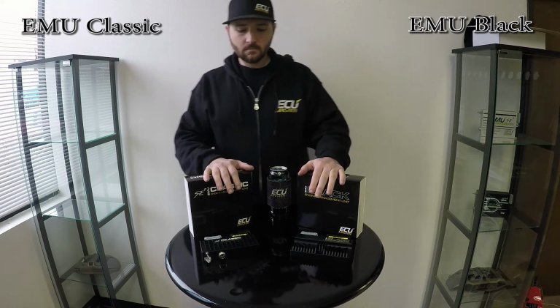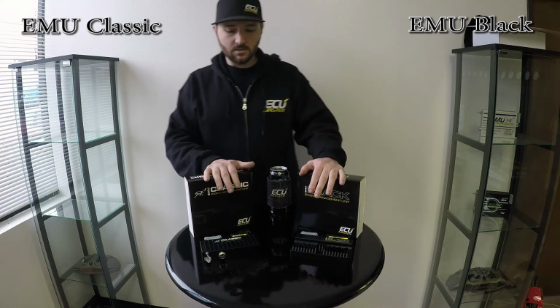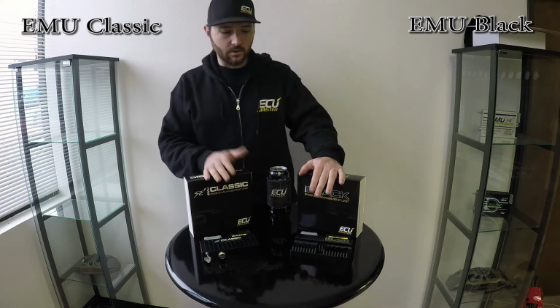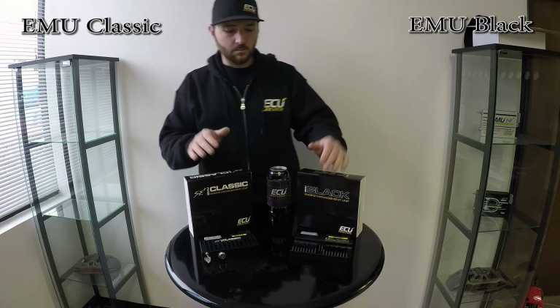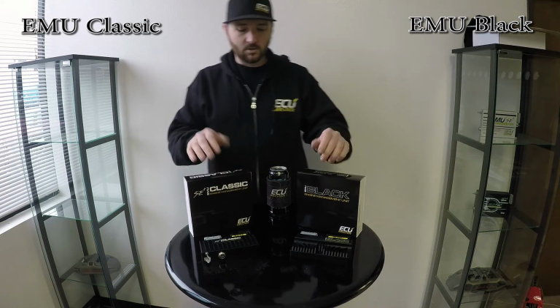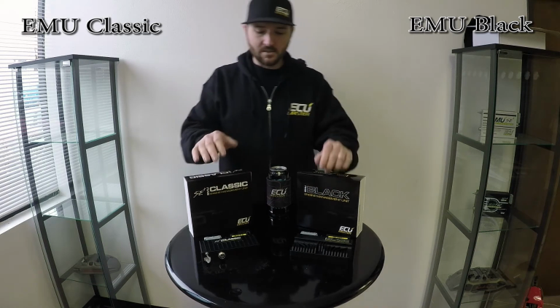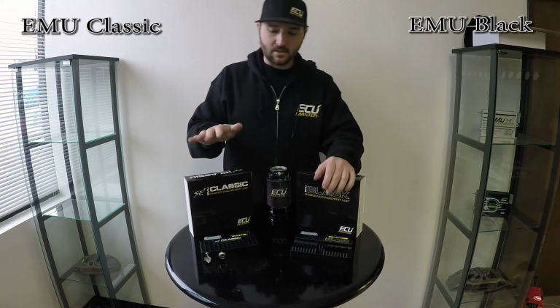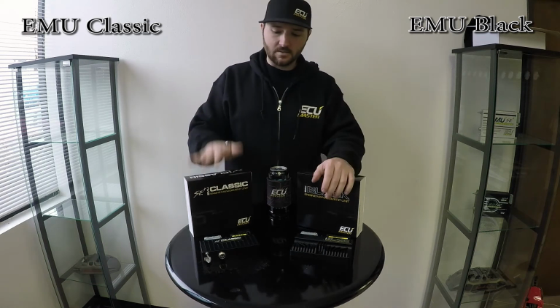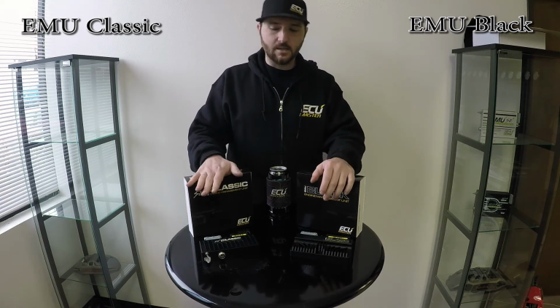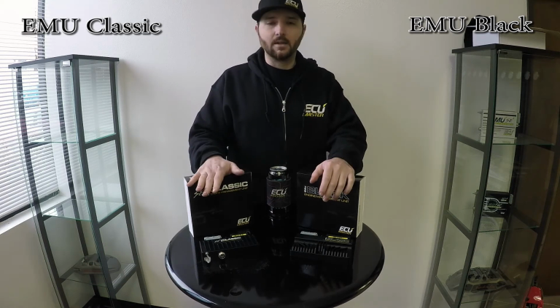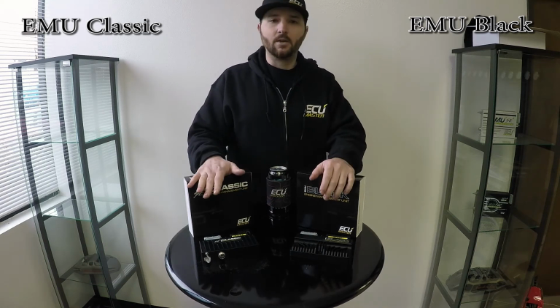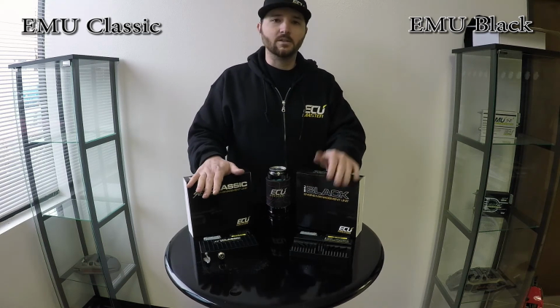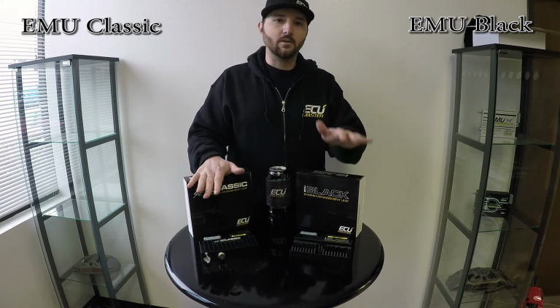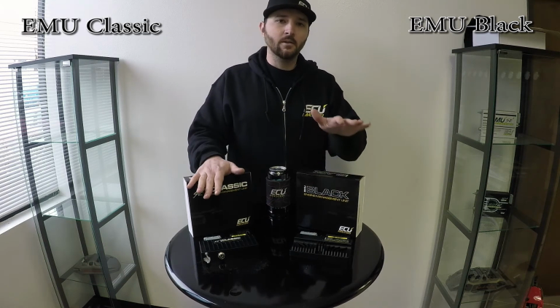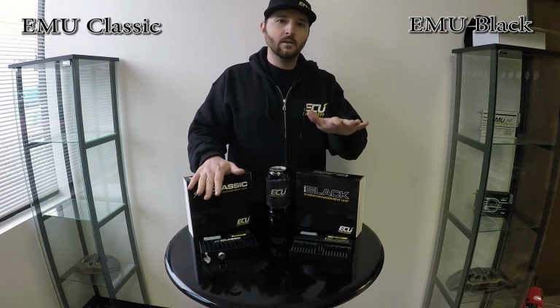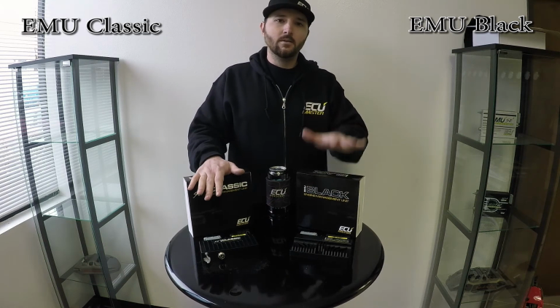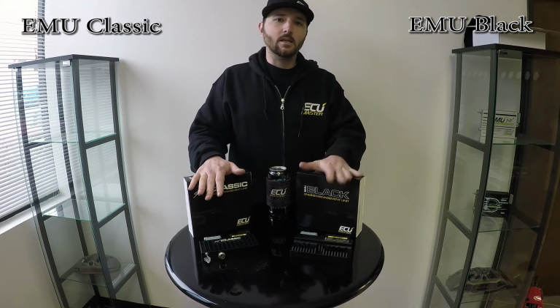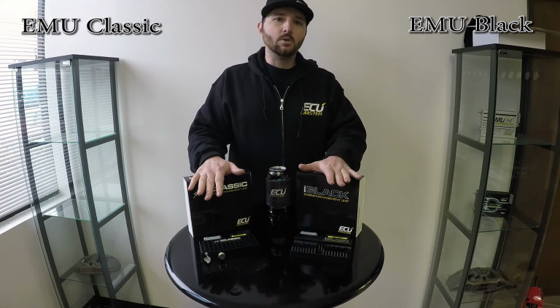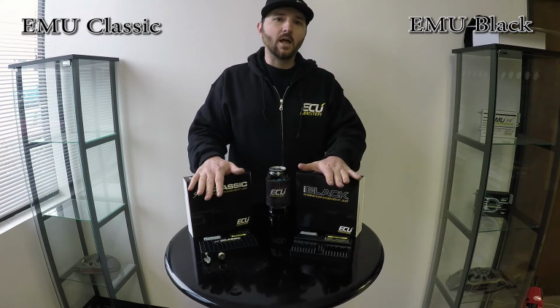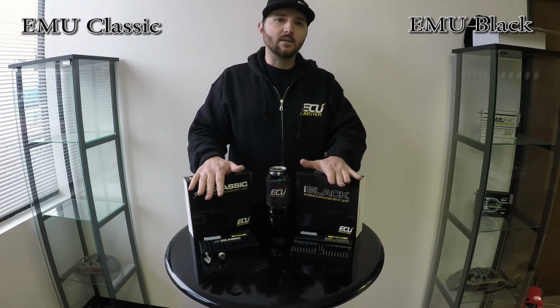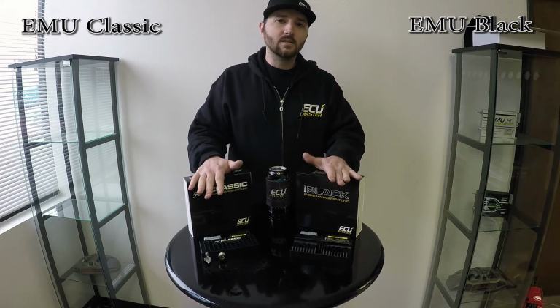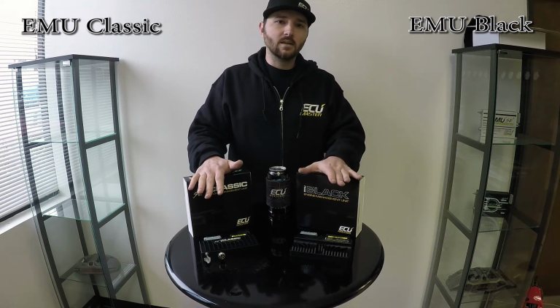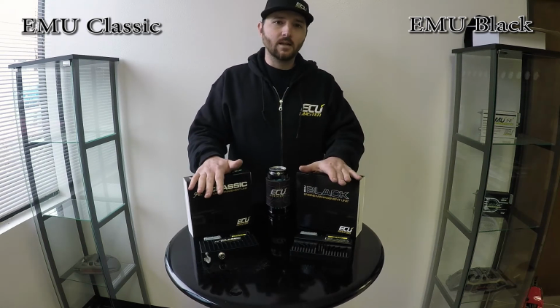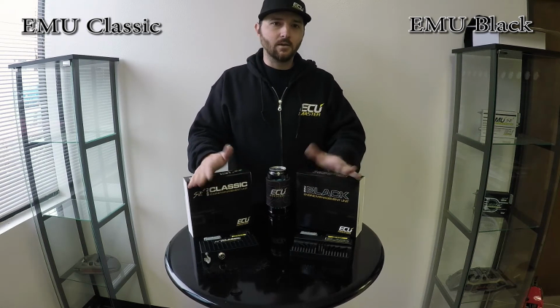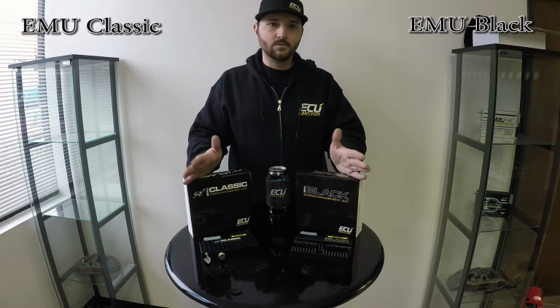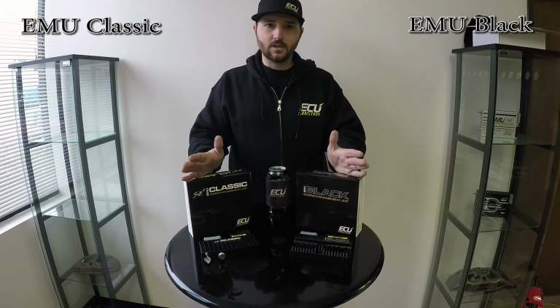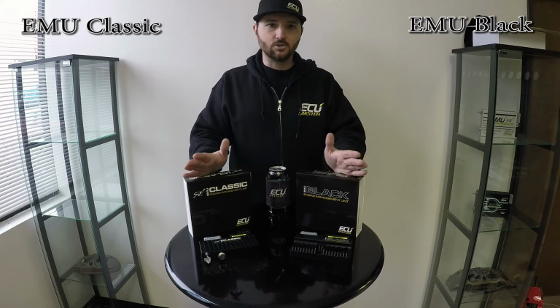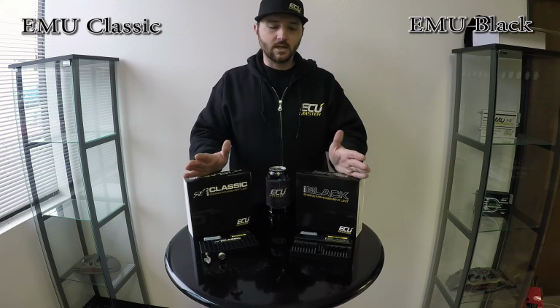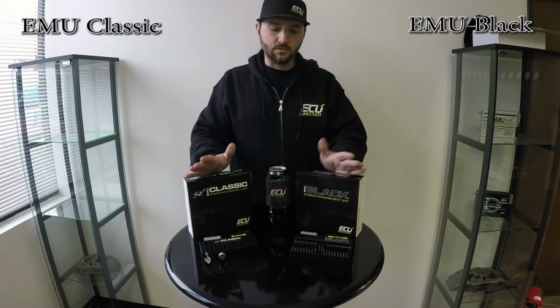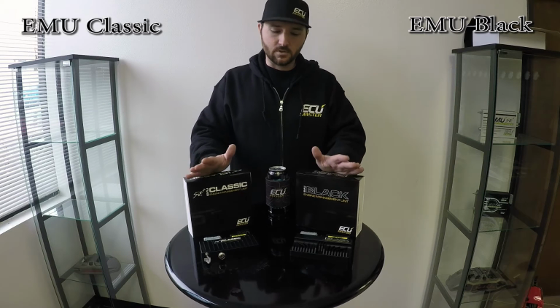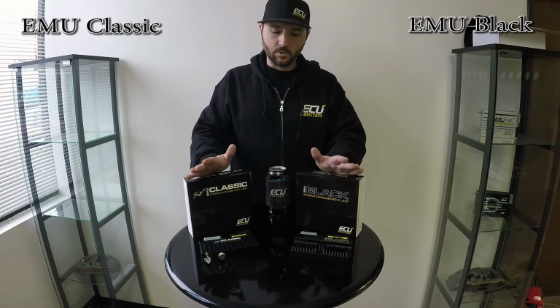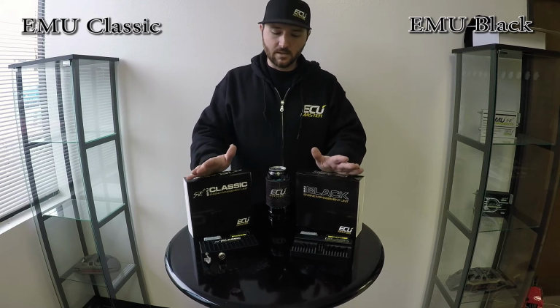The EMU Classic is $8.99 retail, and the EMU Black is $10.99, so it's not a giant difference in price.